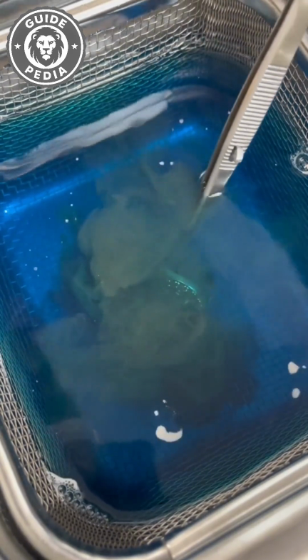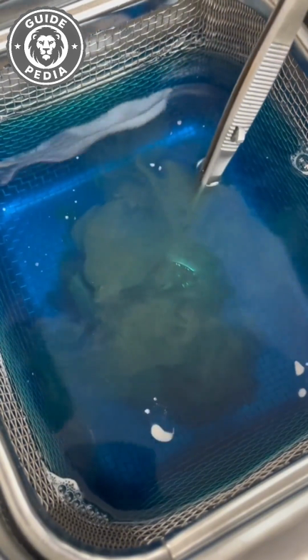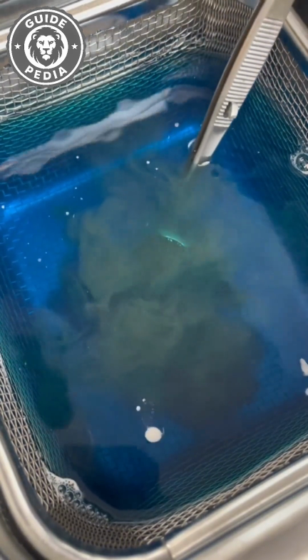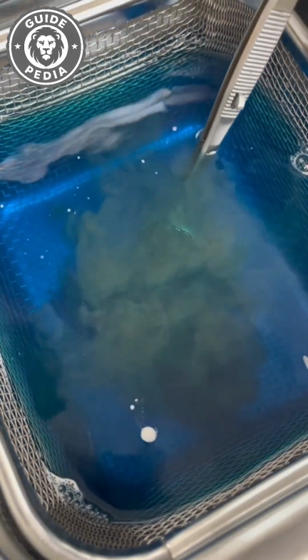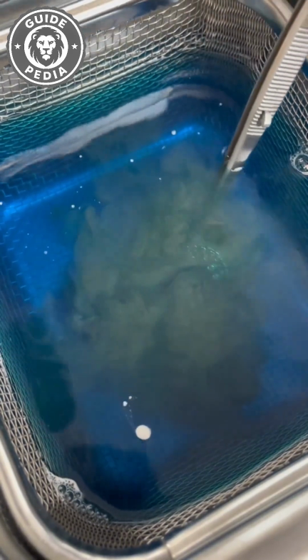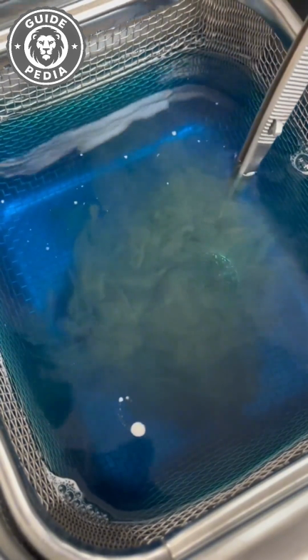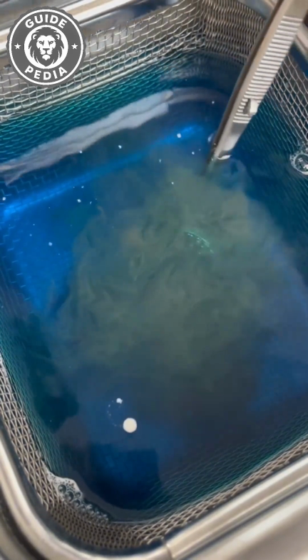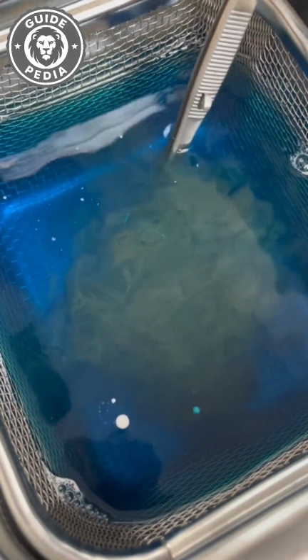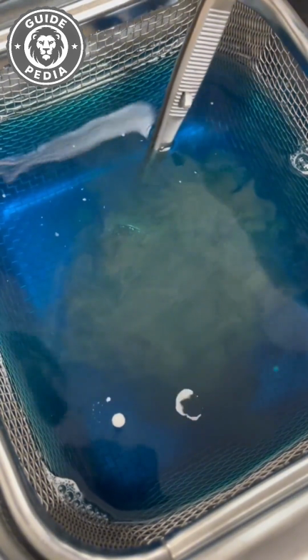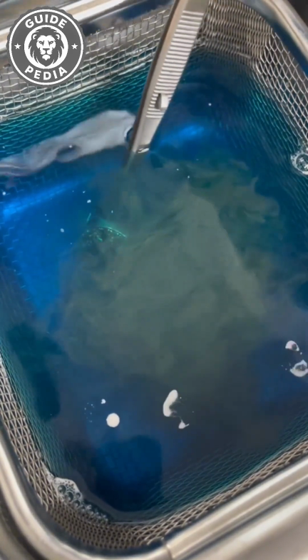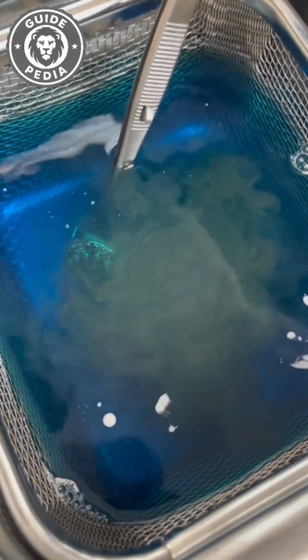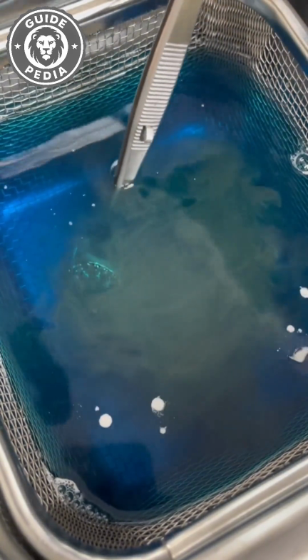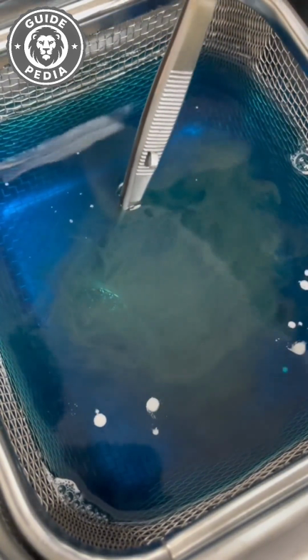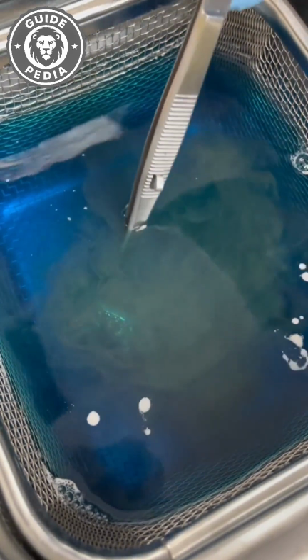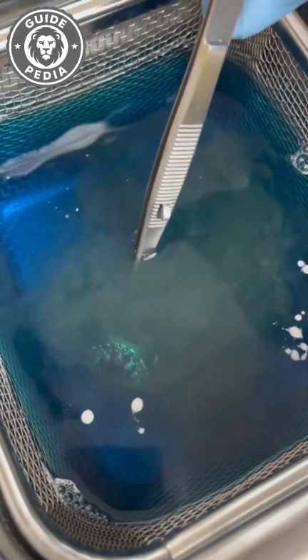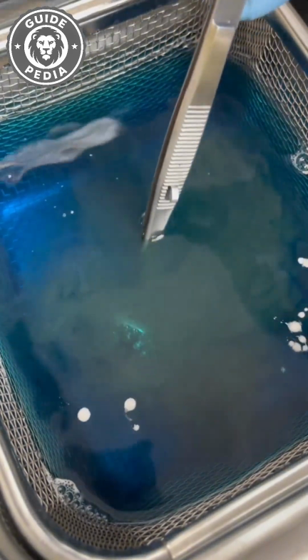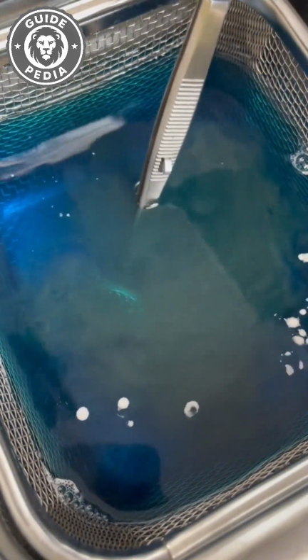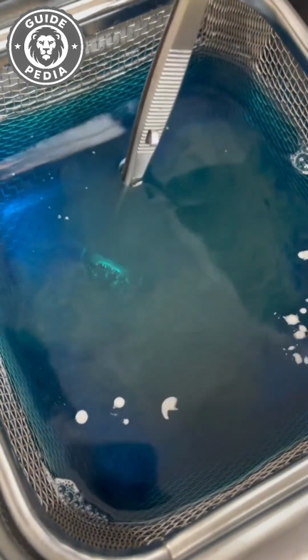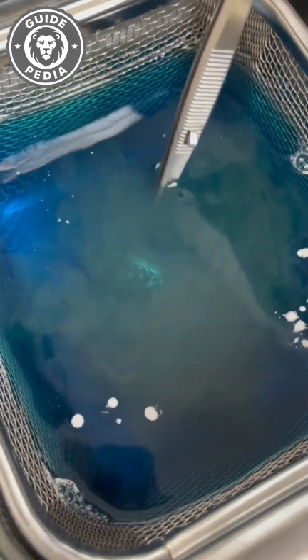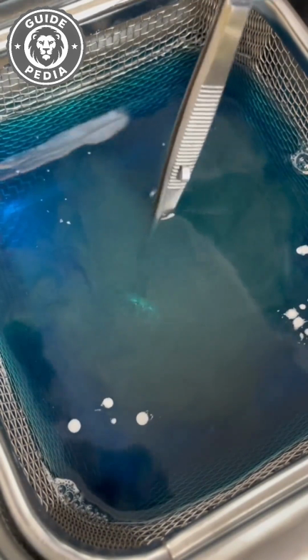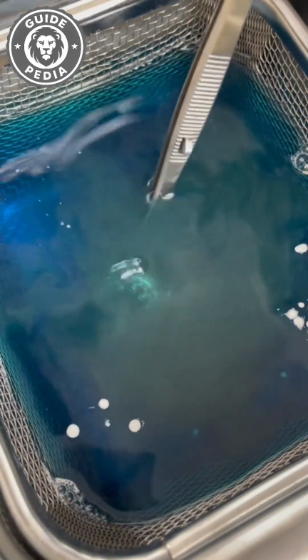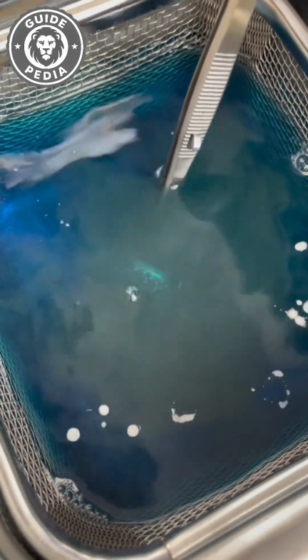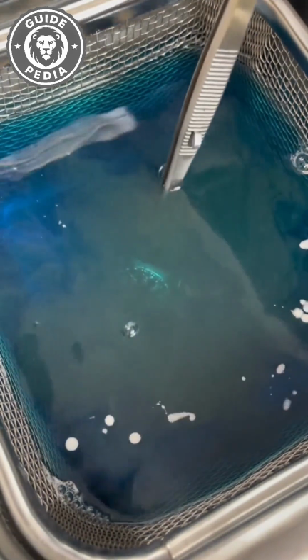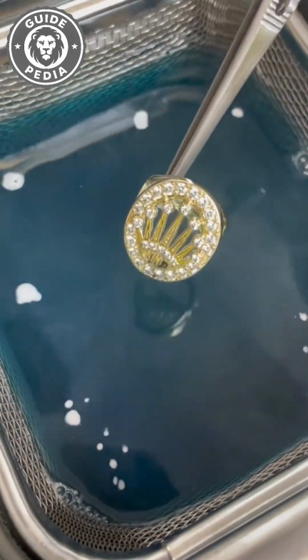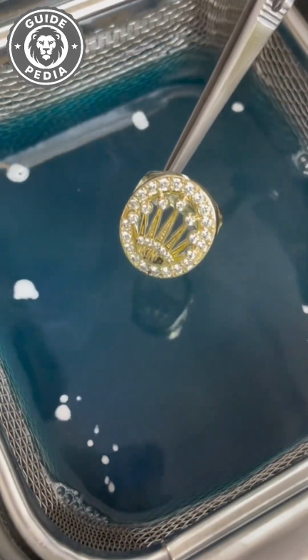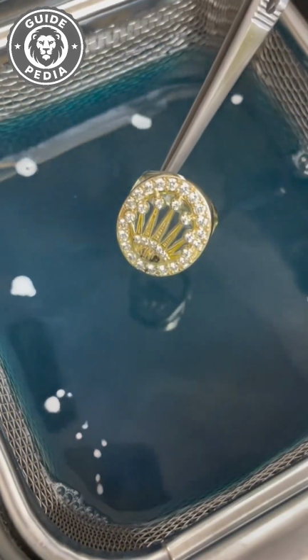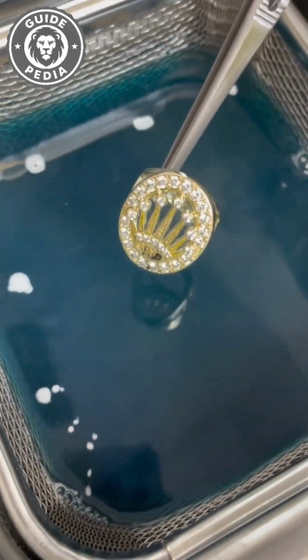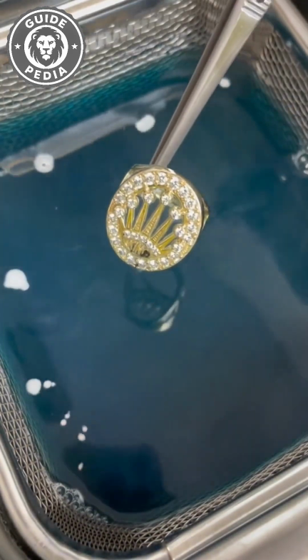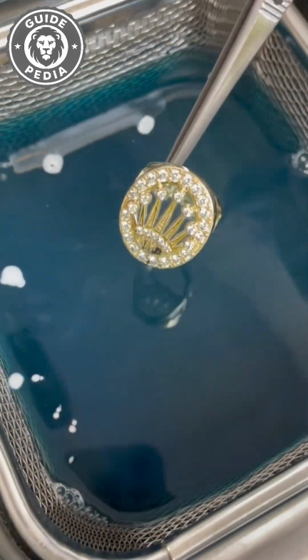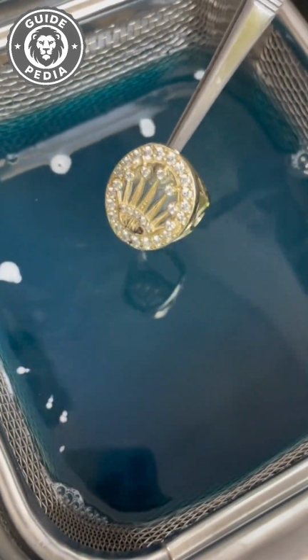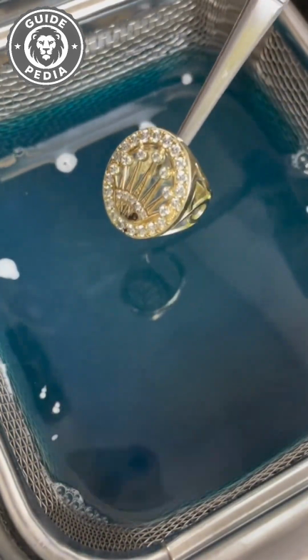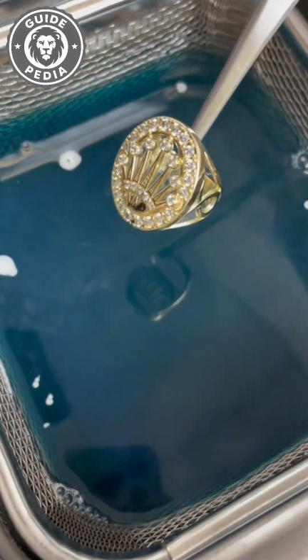Even a decade-old gold tooth emerges sparkling. Beyond jewelry, you can clean almost anything — but ultrasonic cleaning isn't magic.